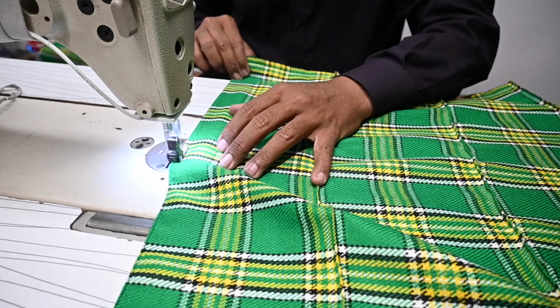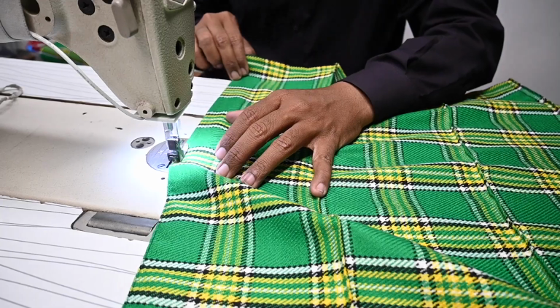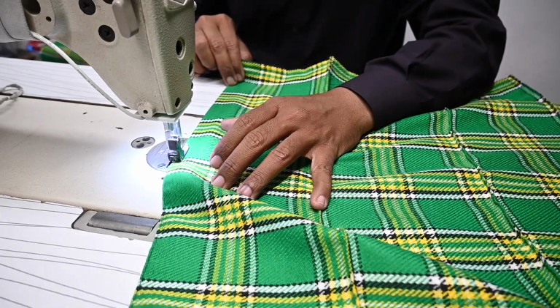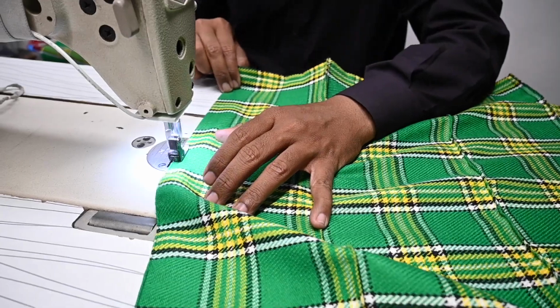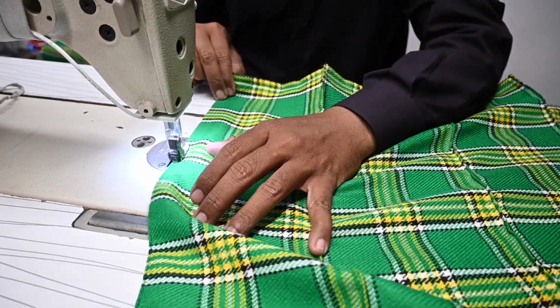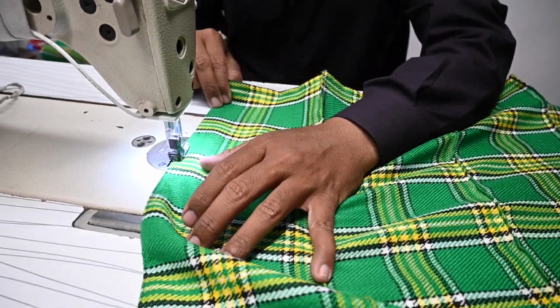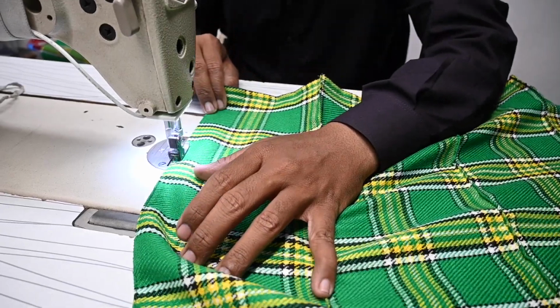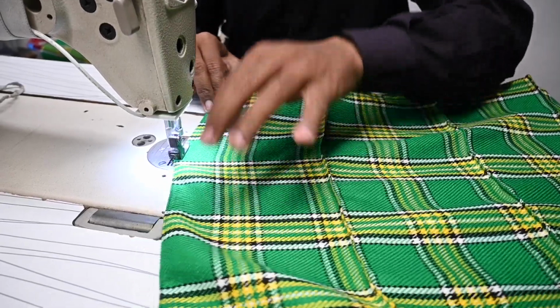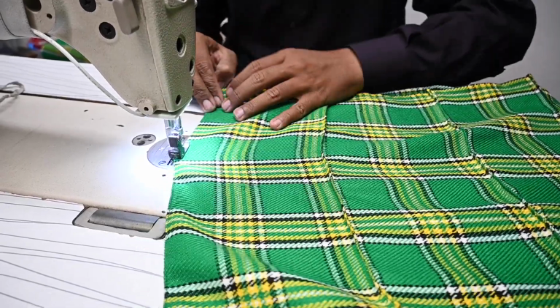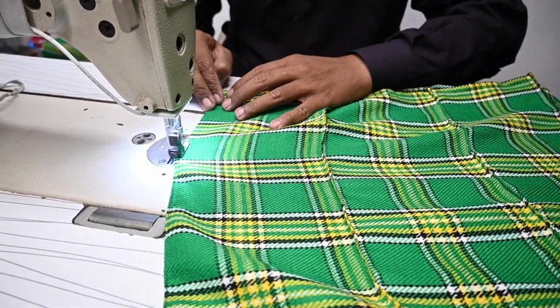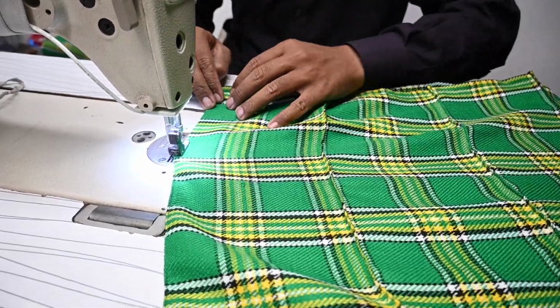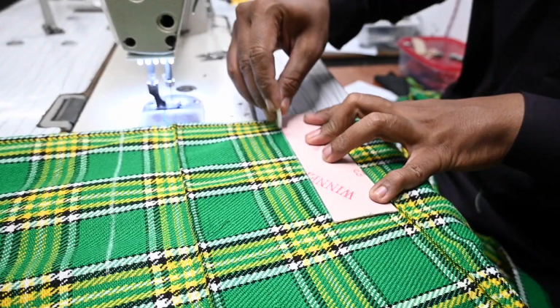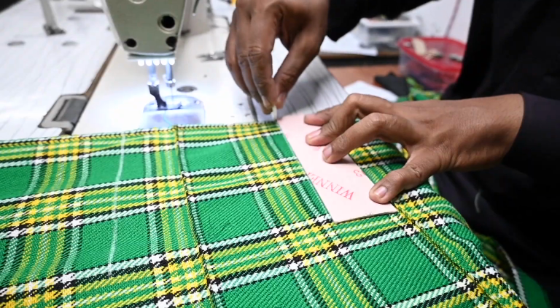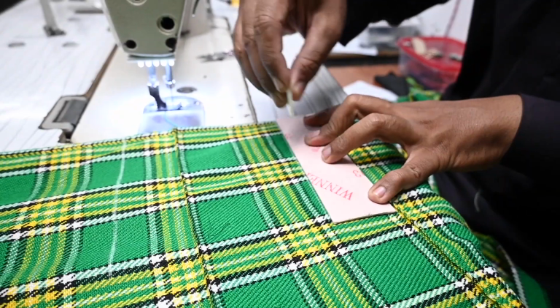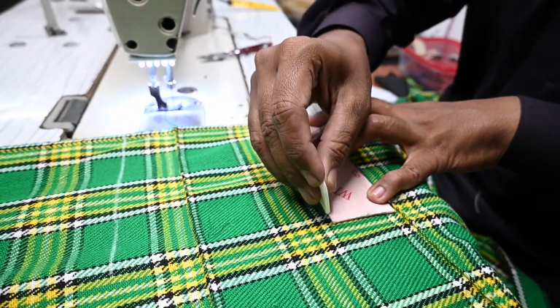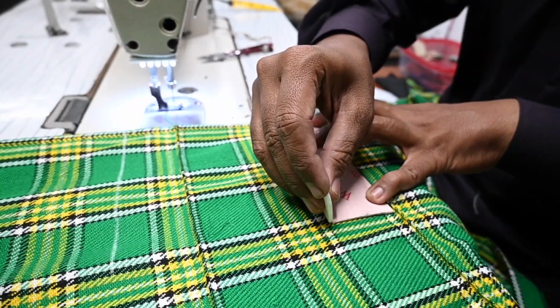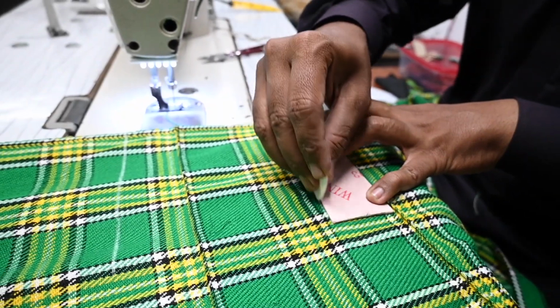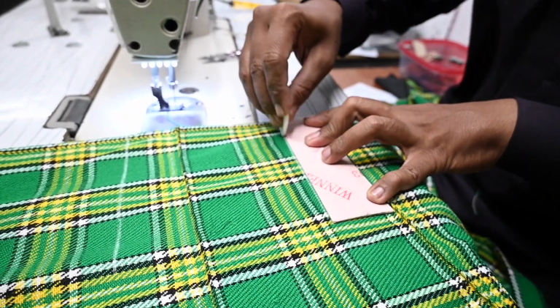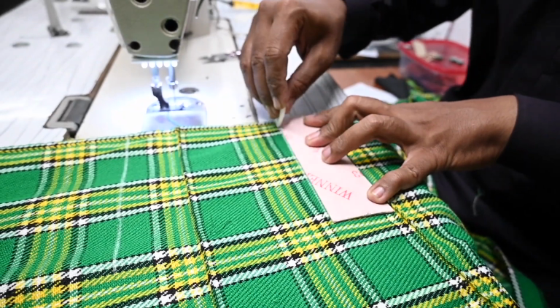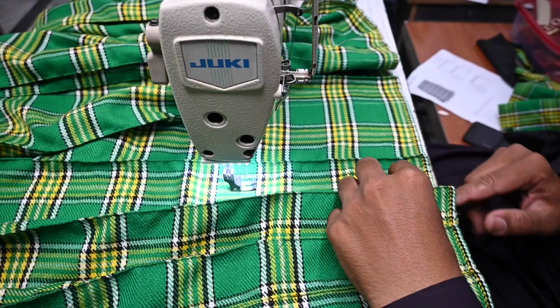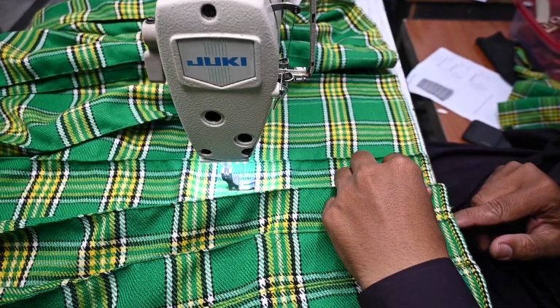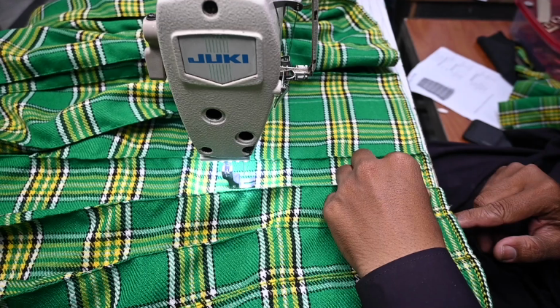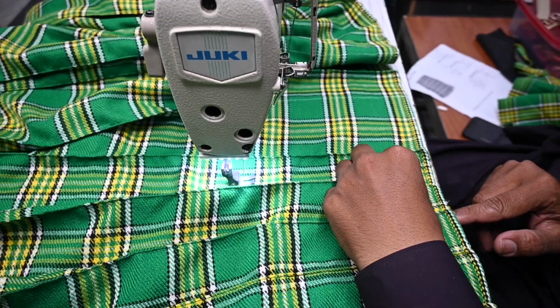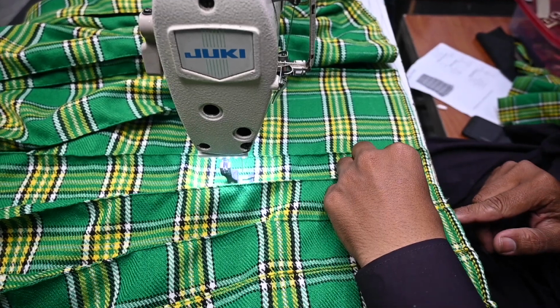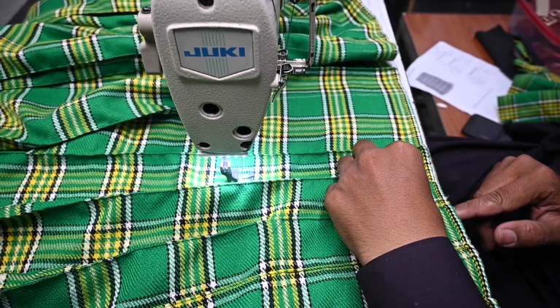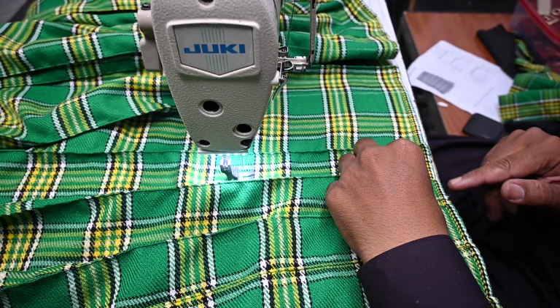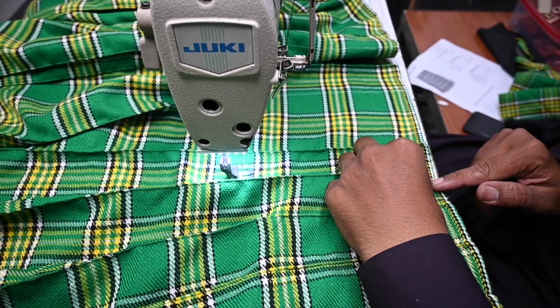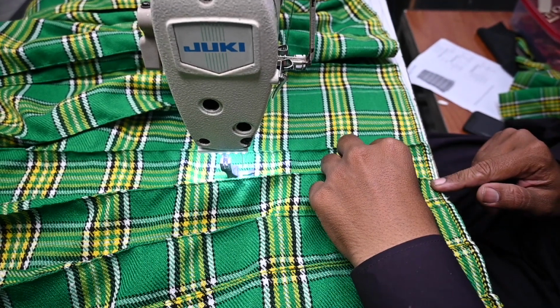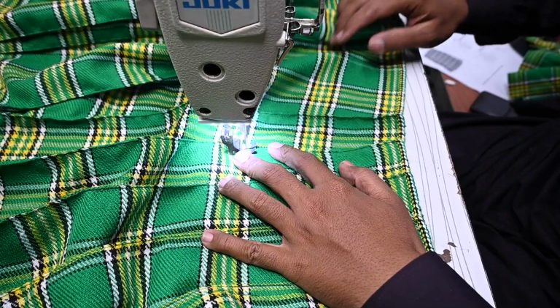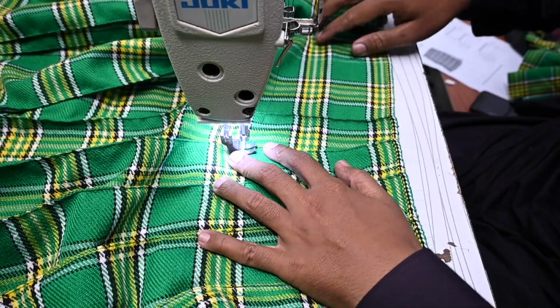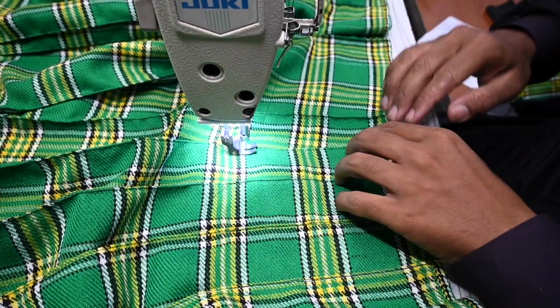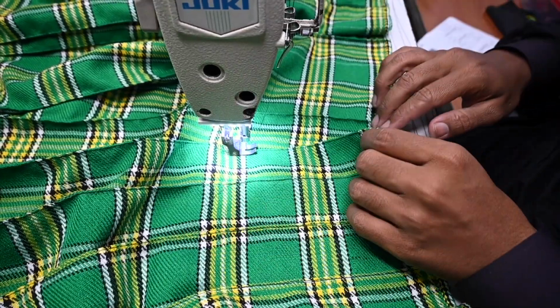After that, we make pleated panels. First, we mark and pin the pleats, then stitch across the top to secure them inside the kilt.